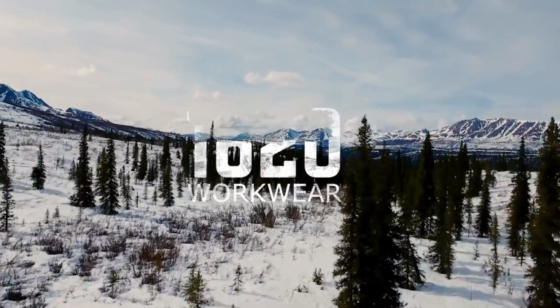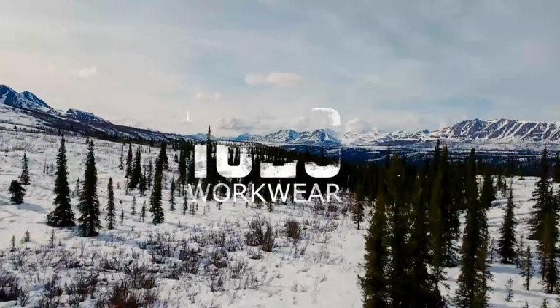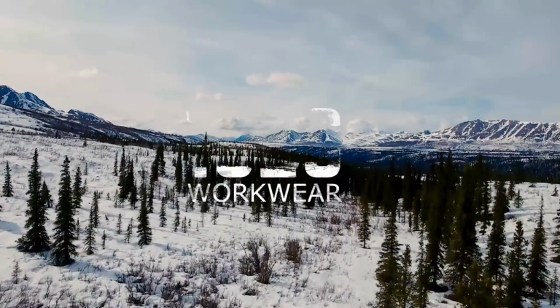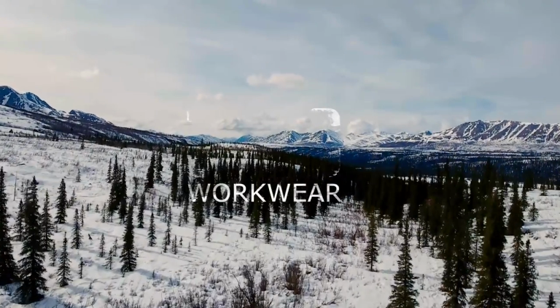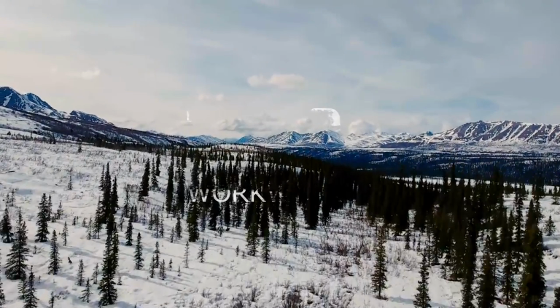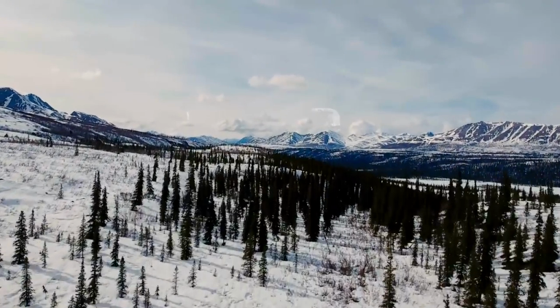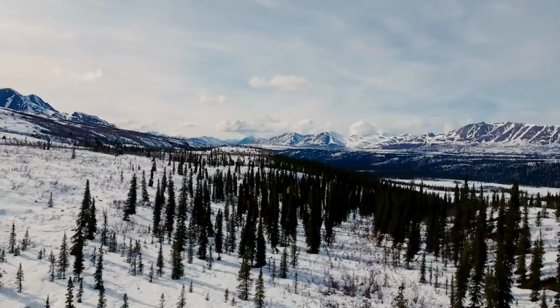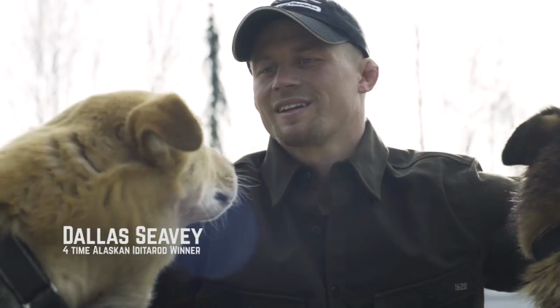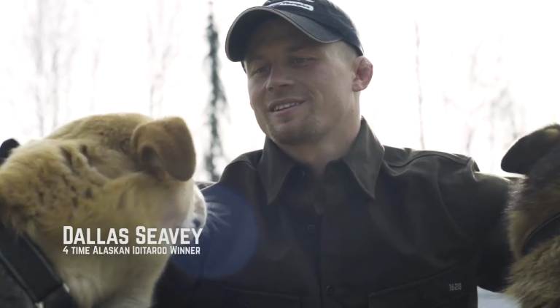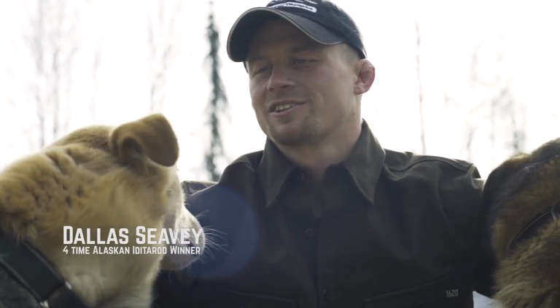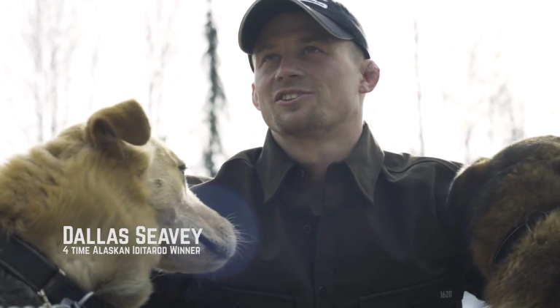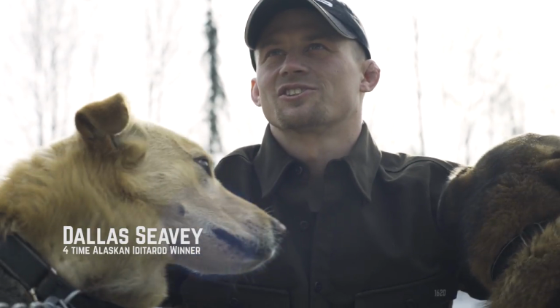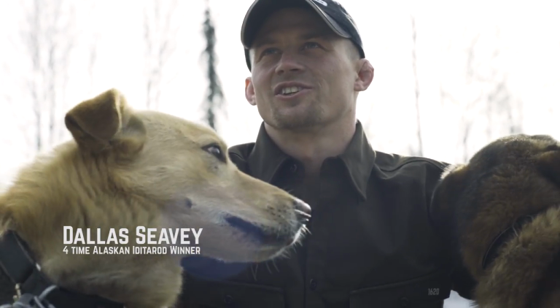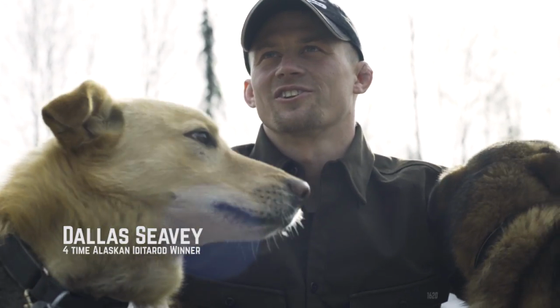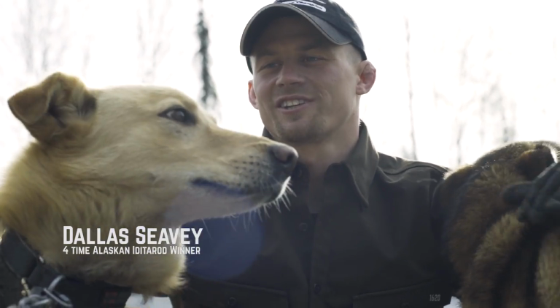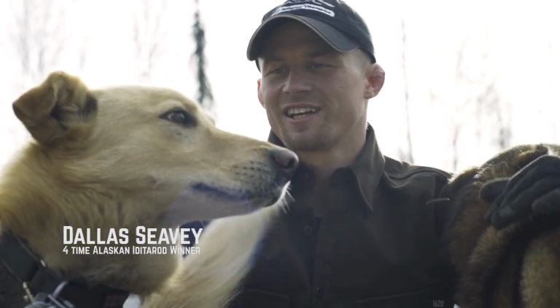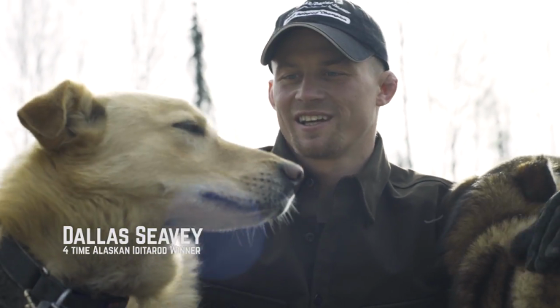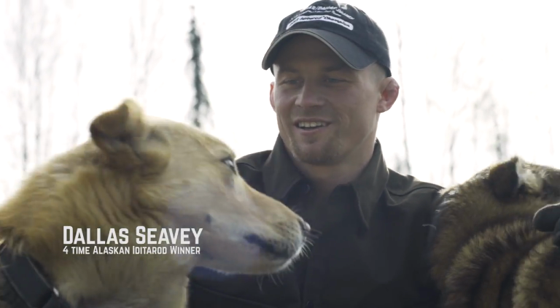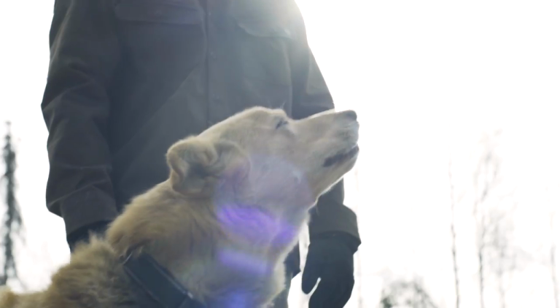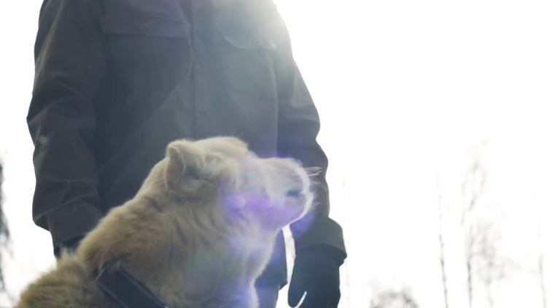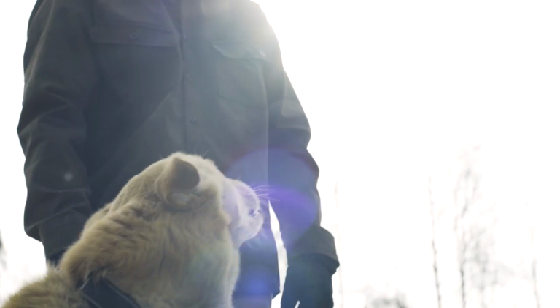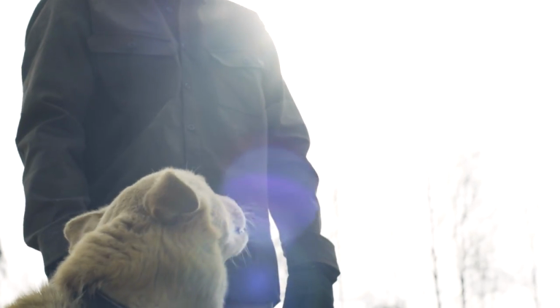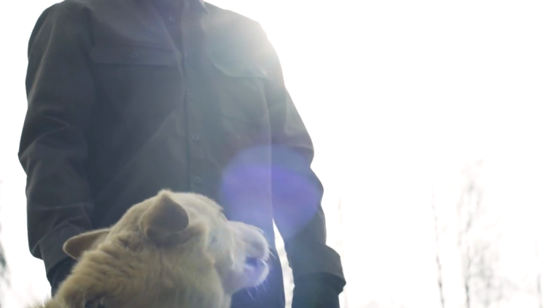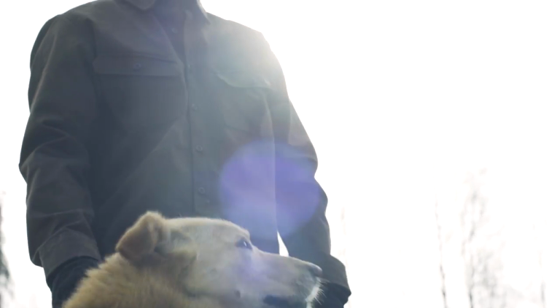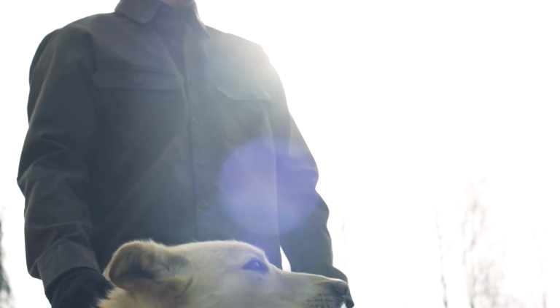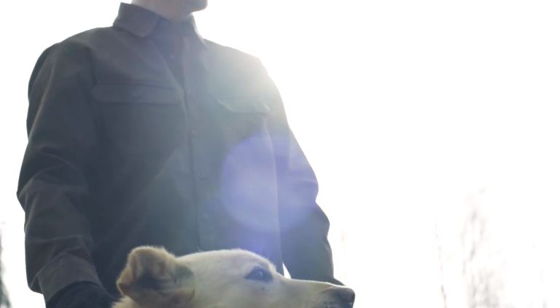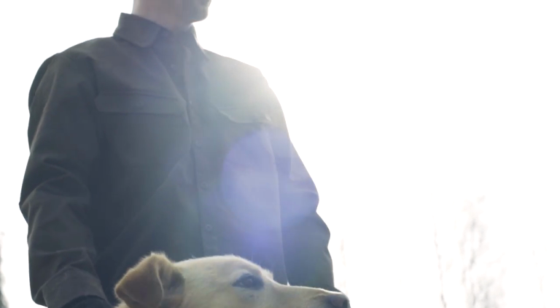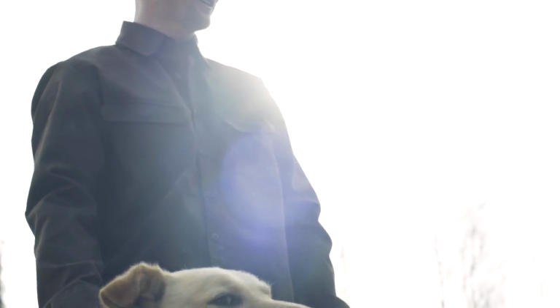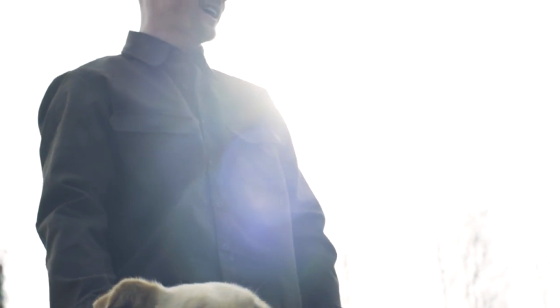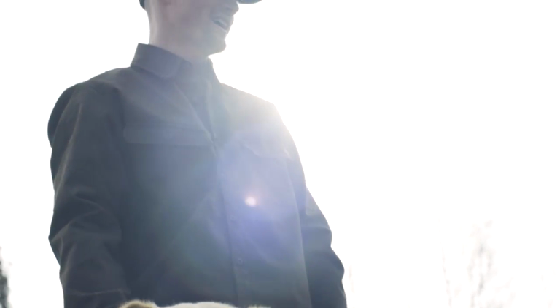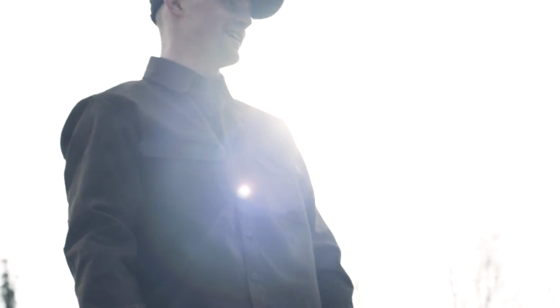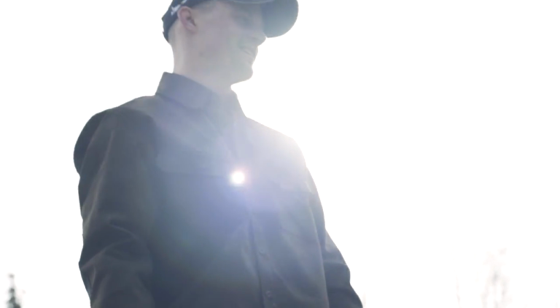We set out to create a best-in-class work shirt. Clean, functional, tough, with the right fit.